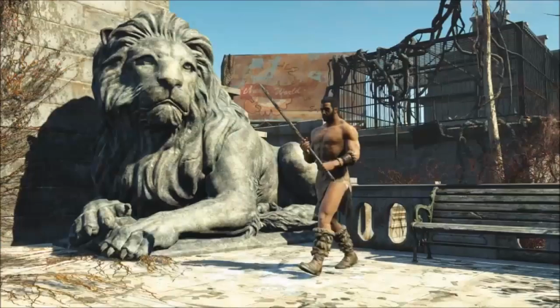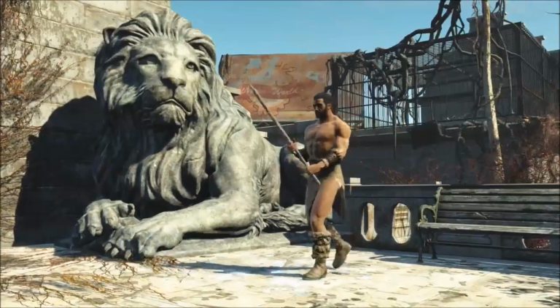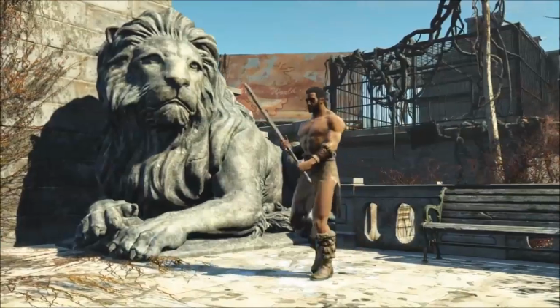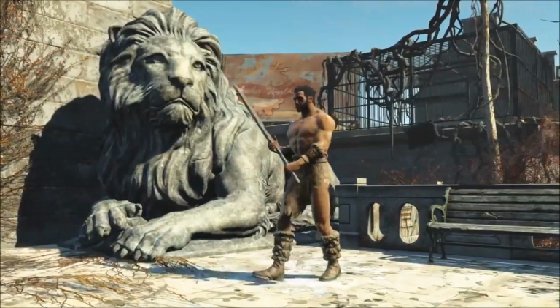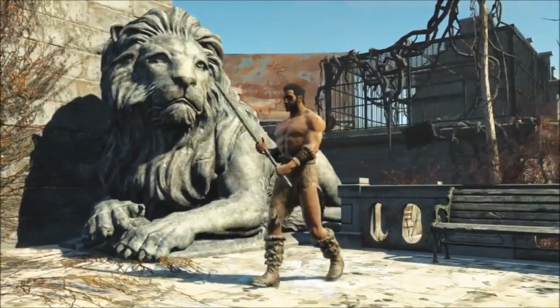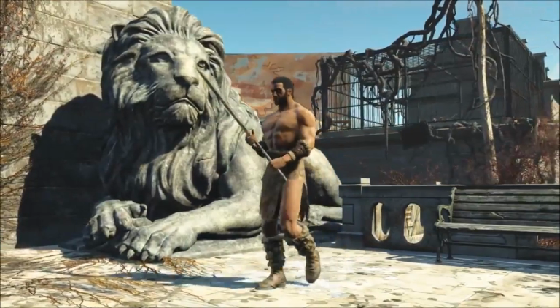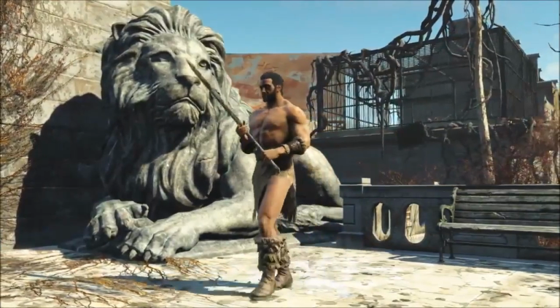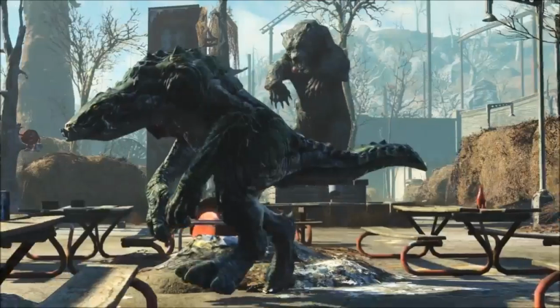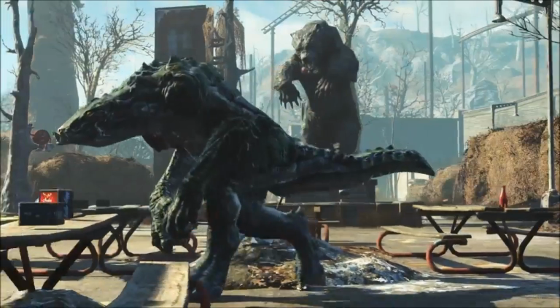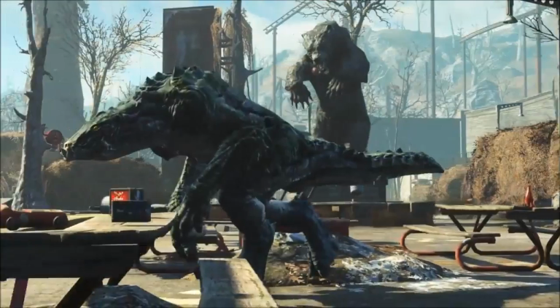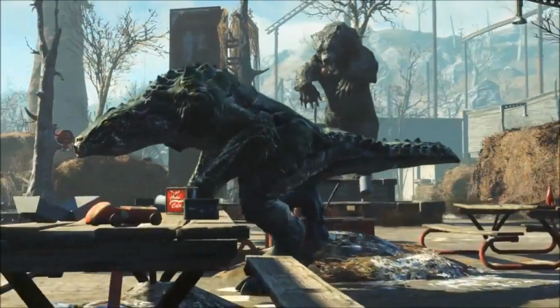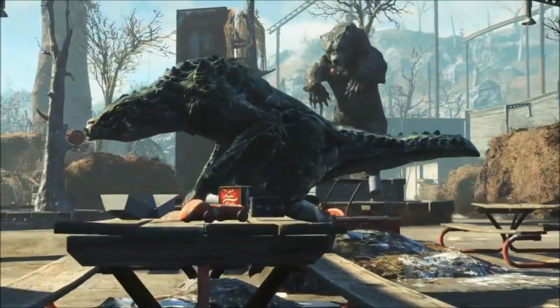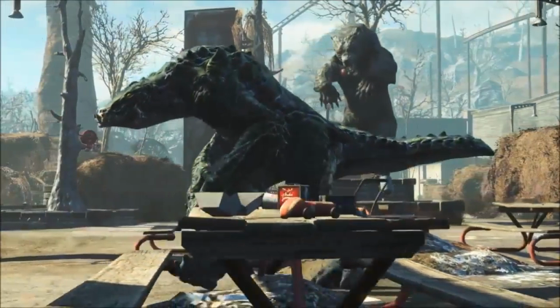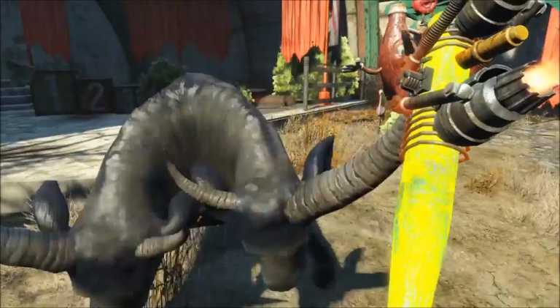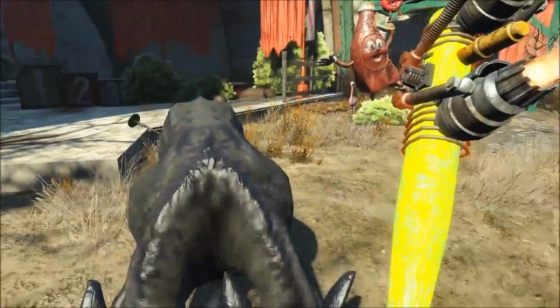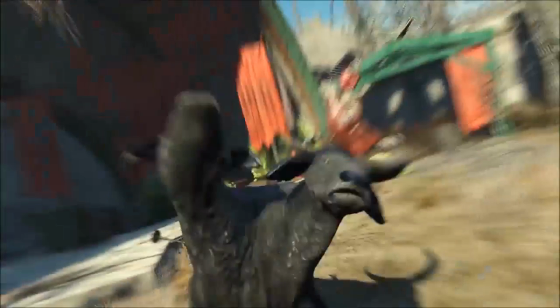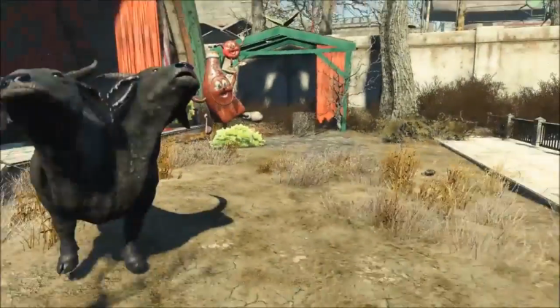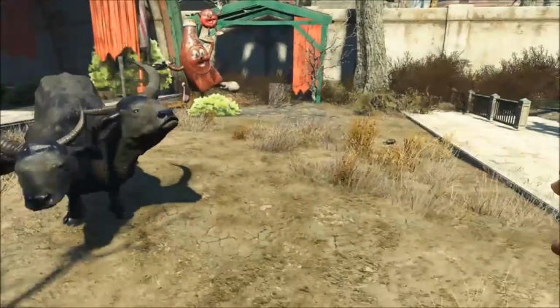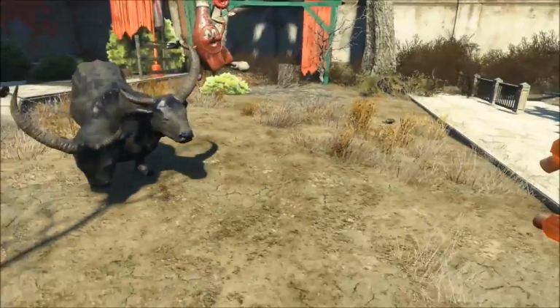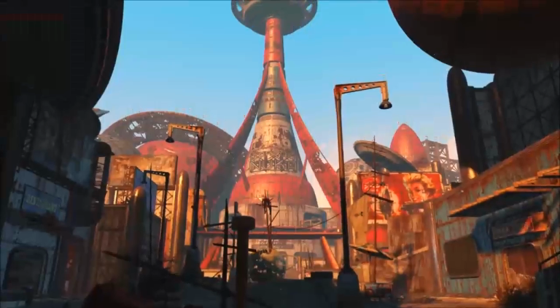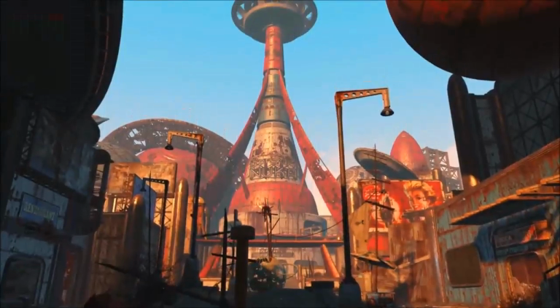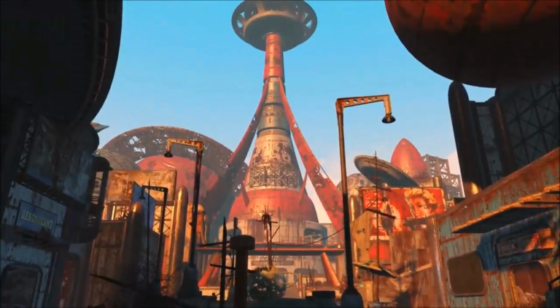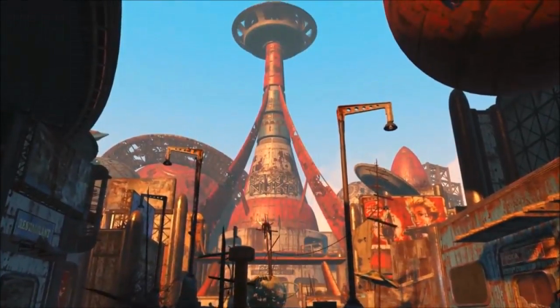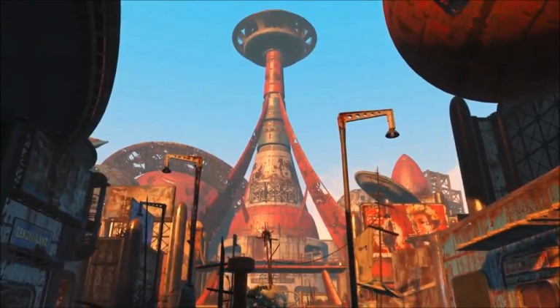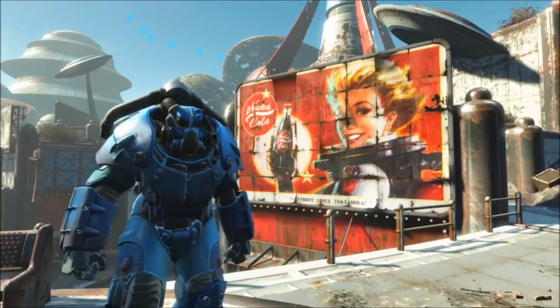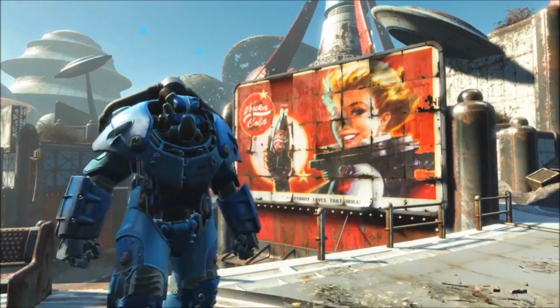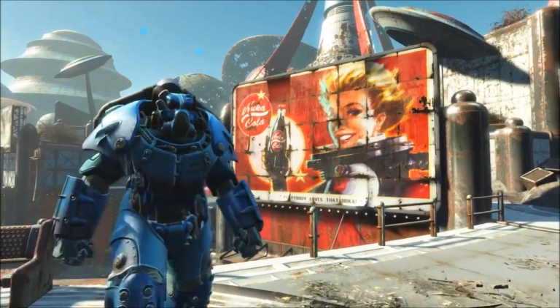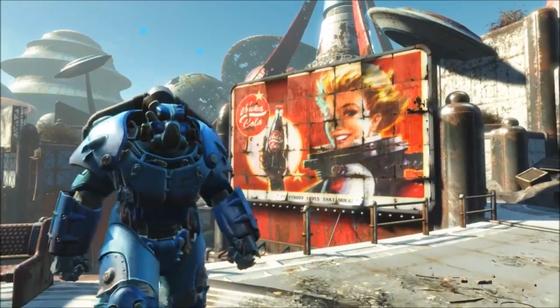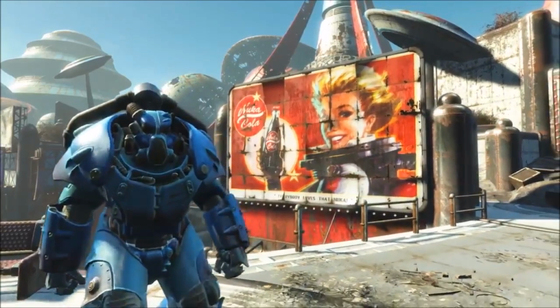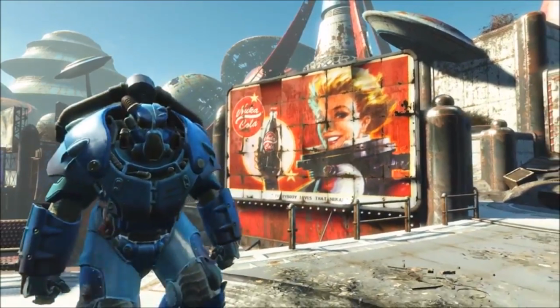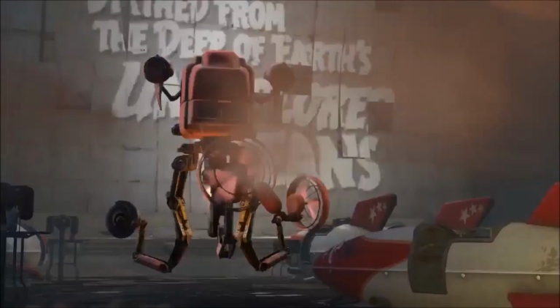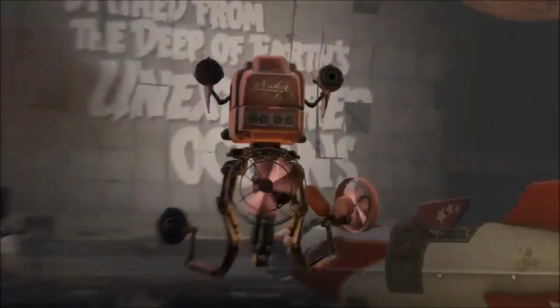The trailer made me really hype for it and the new weapons, locations, and creatures look really nice.